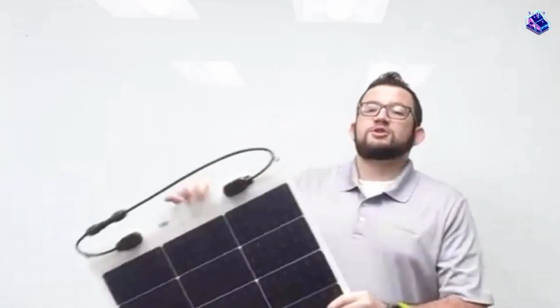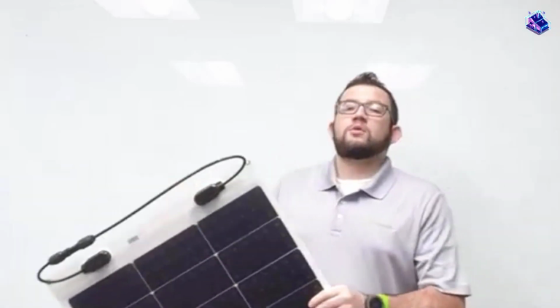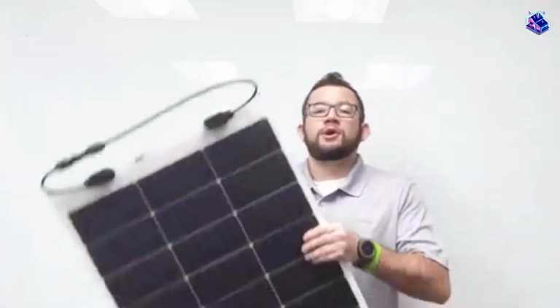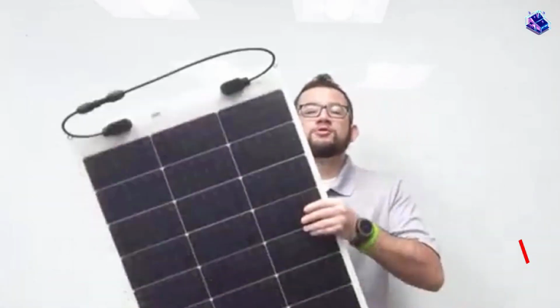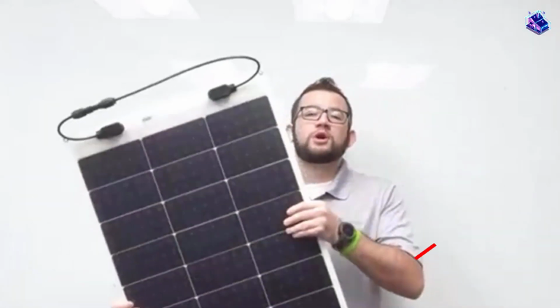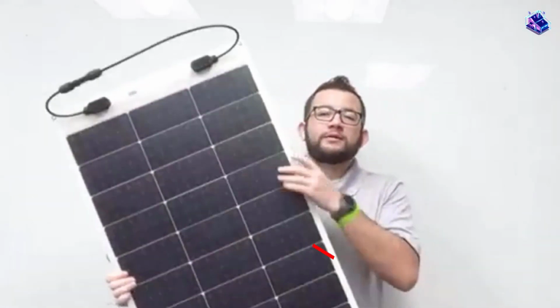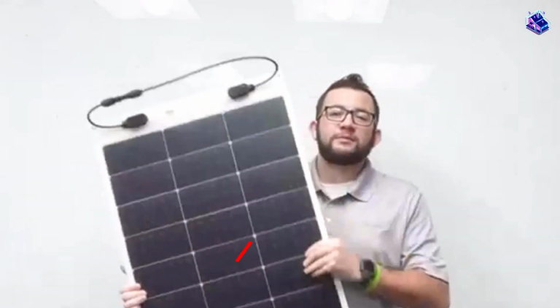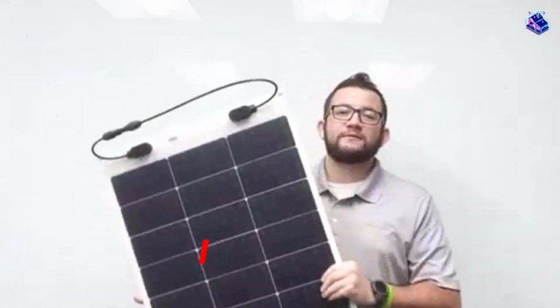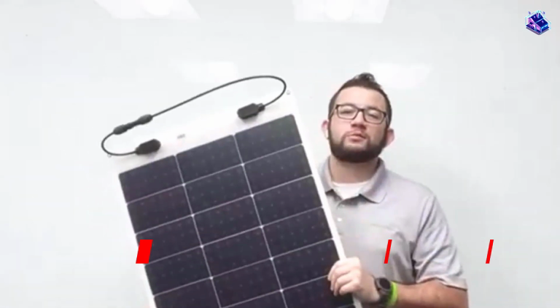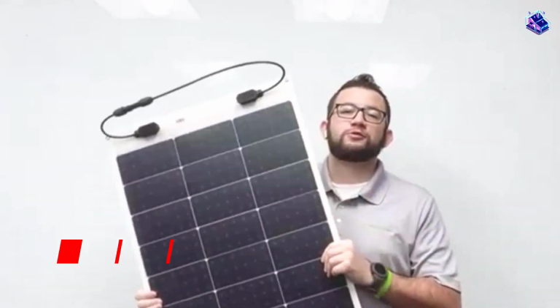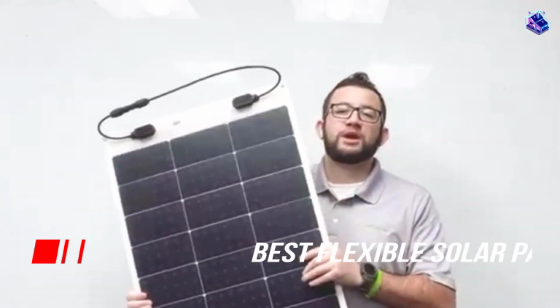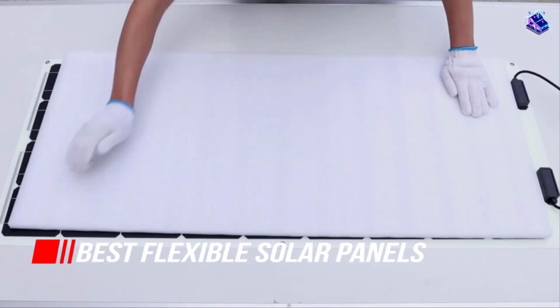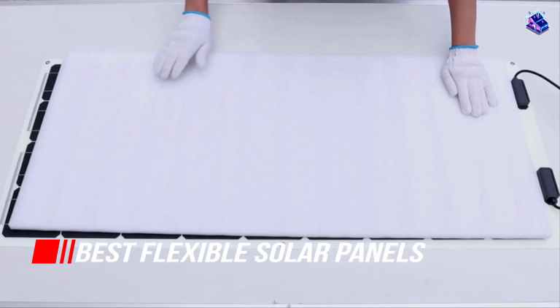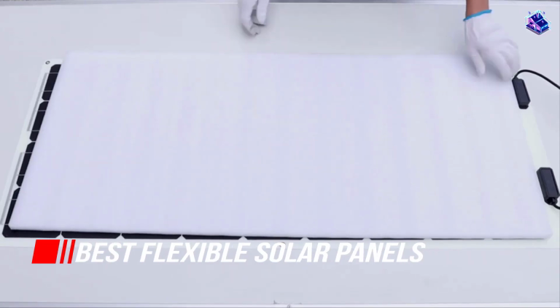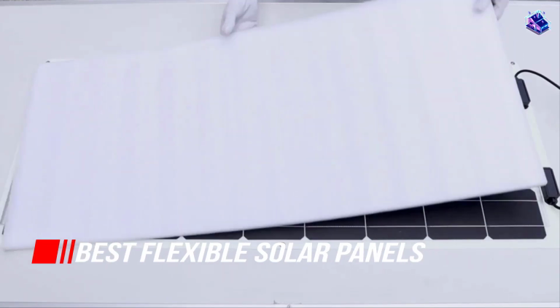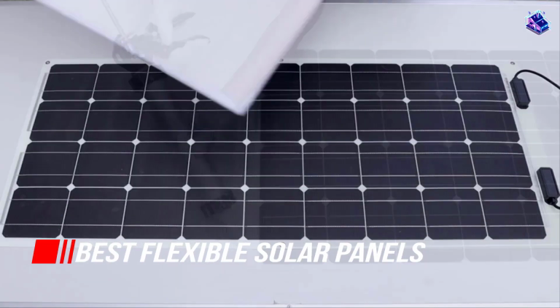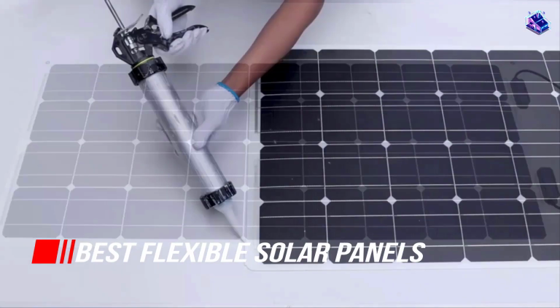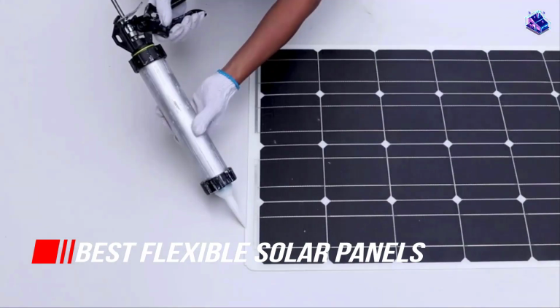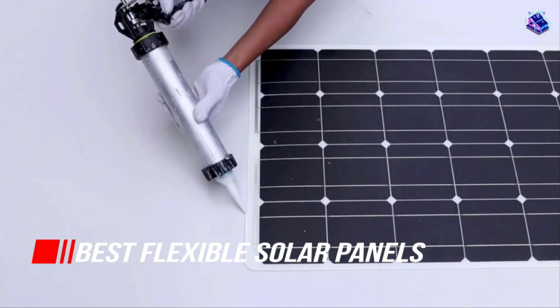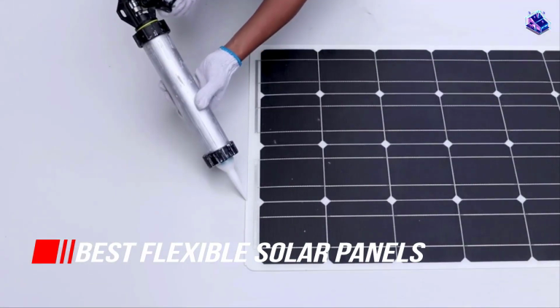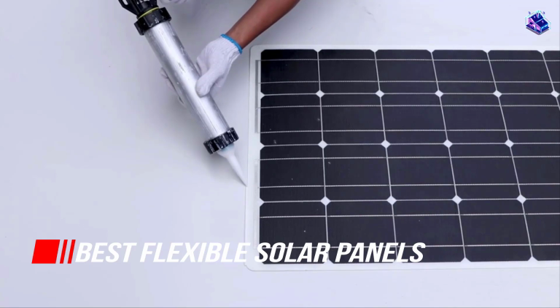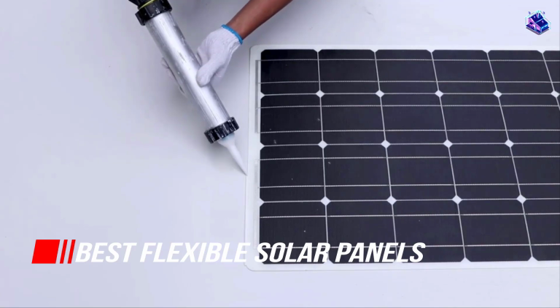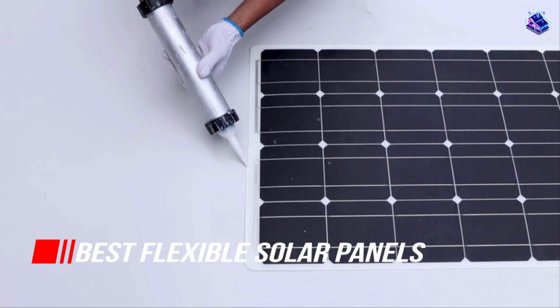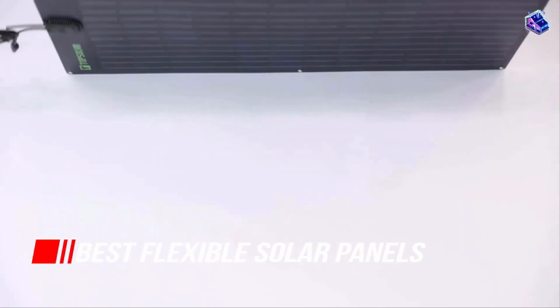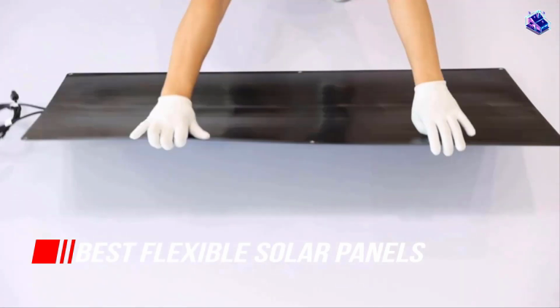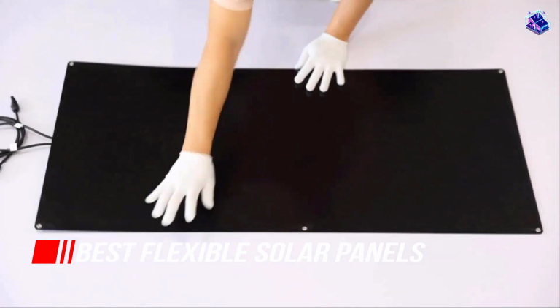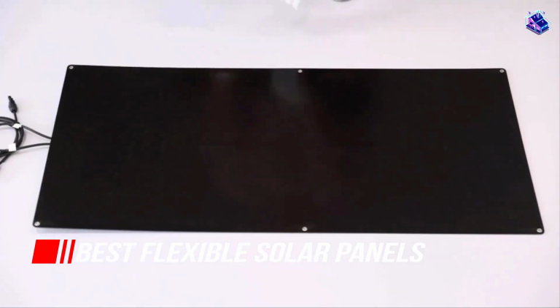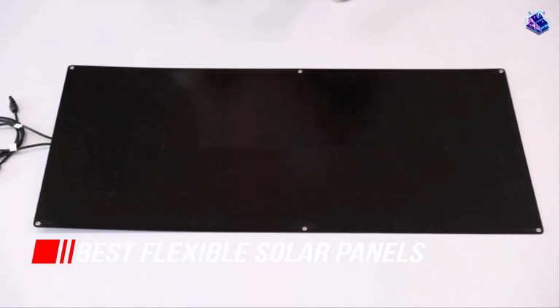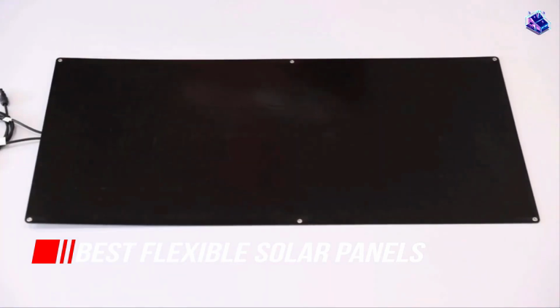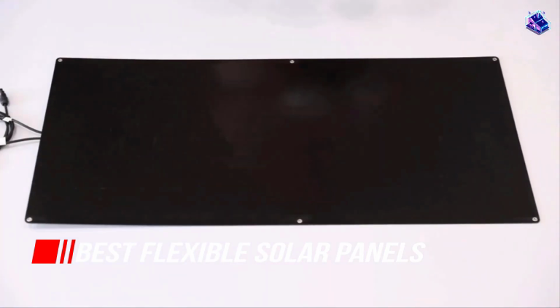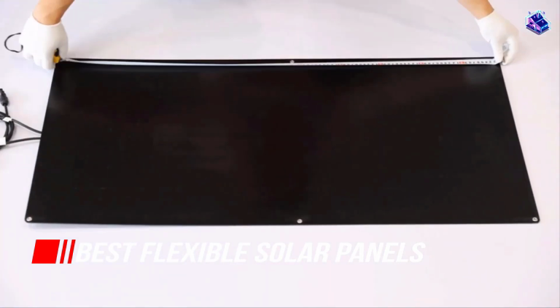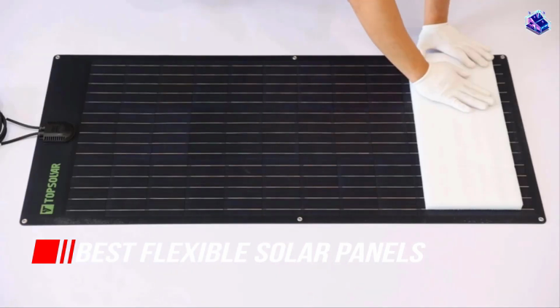We have put together a video of the 5 Best Flexible Solar Panels on the Market. So let's get started with the video to find the best one for you.